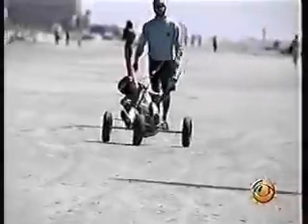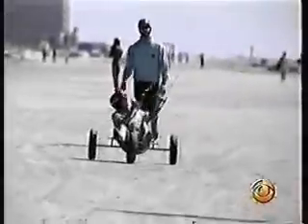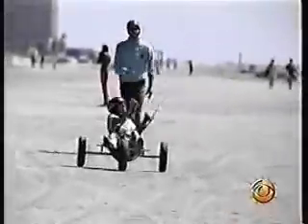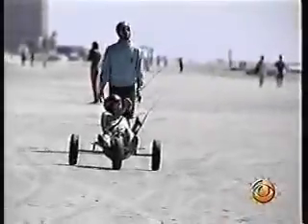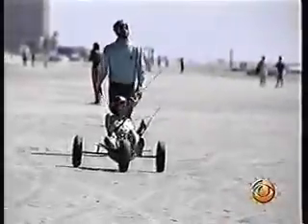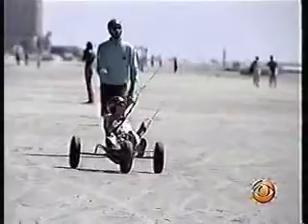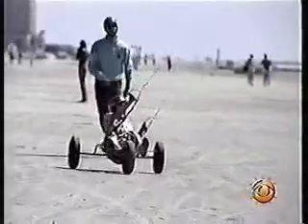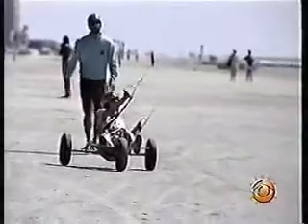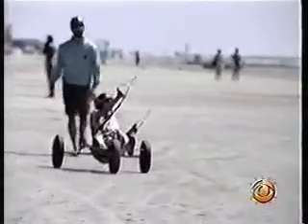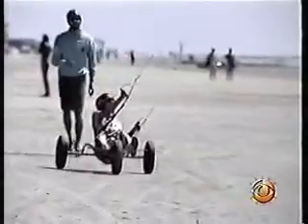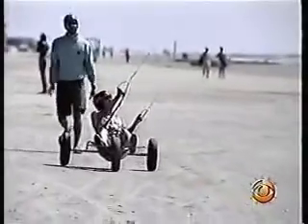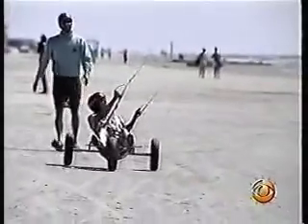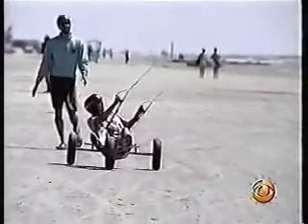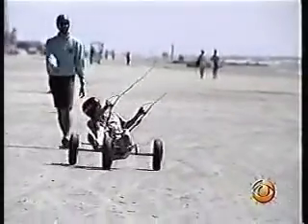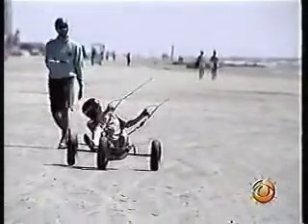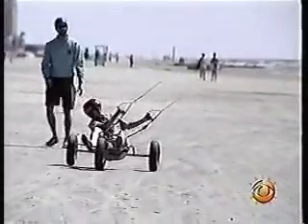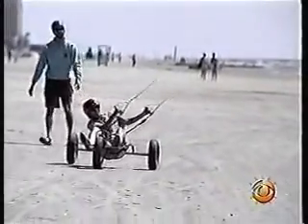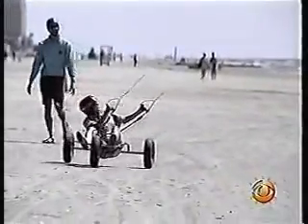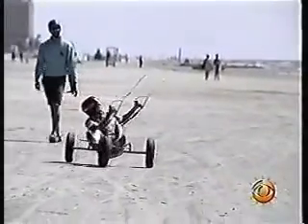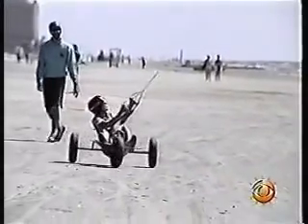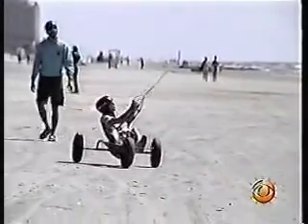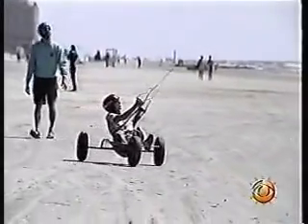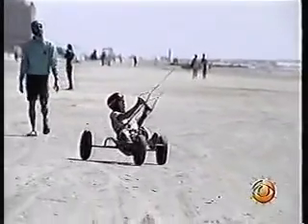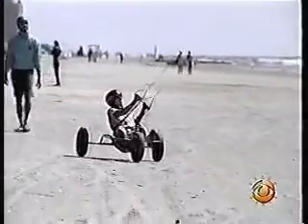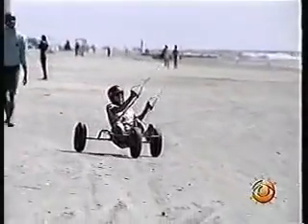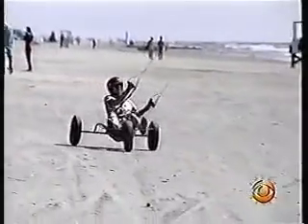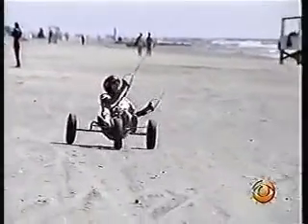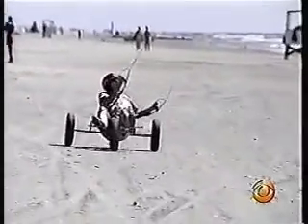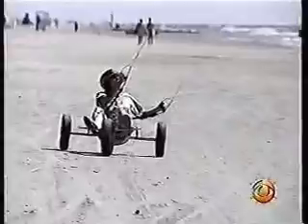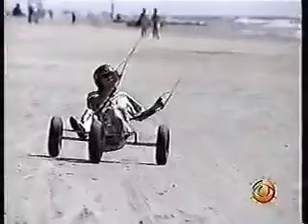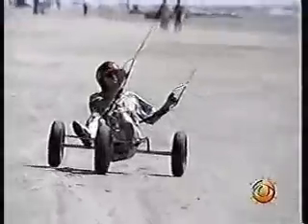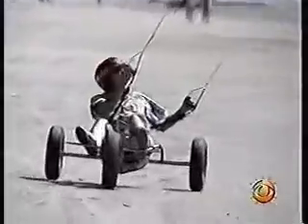Eventually I'm able to get the two in sync and get the thrill of a run down the beach. It's going faster than usual!